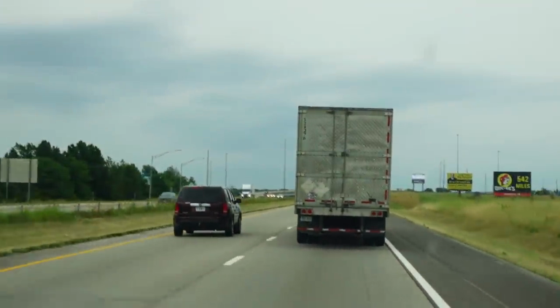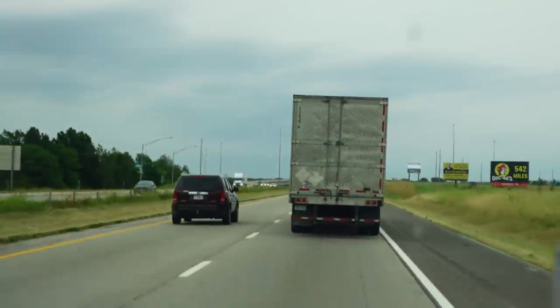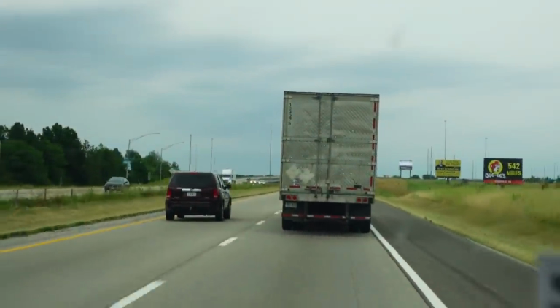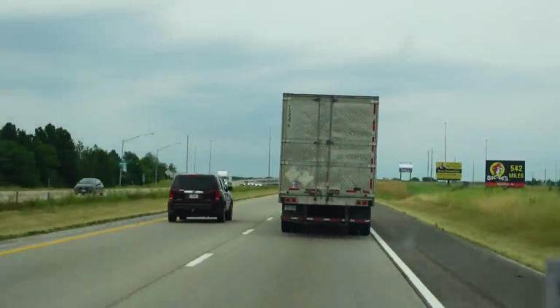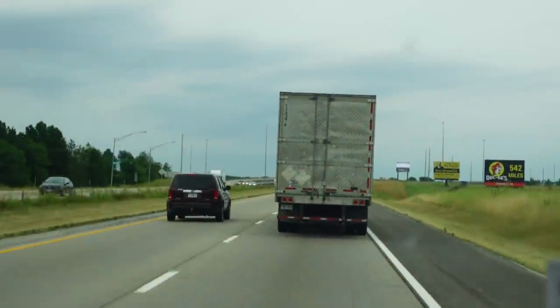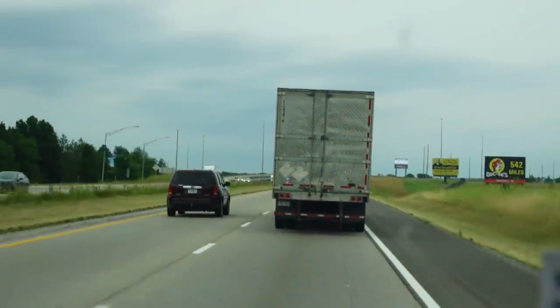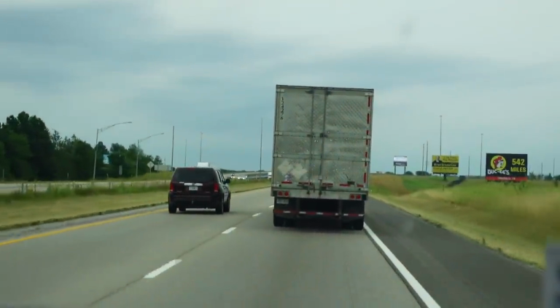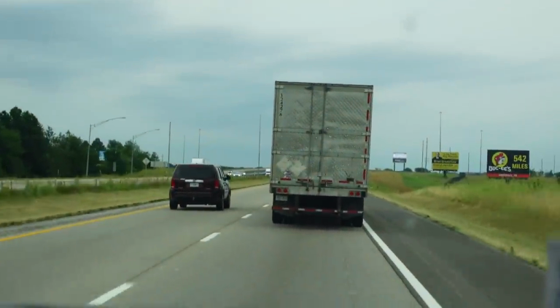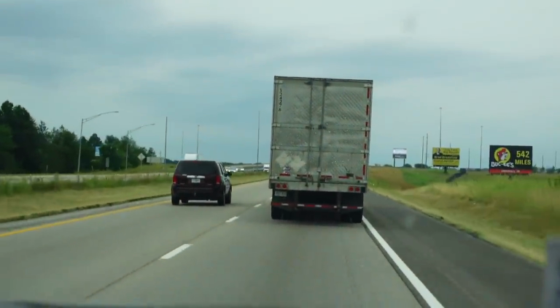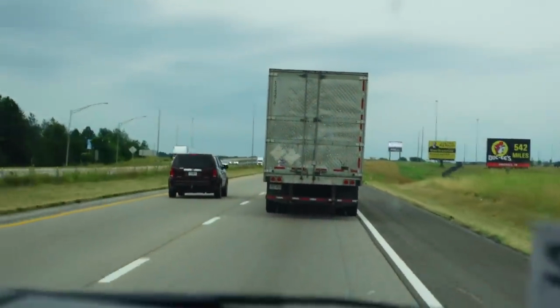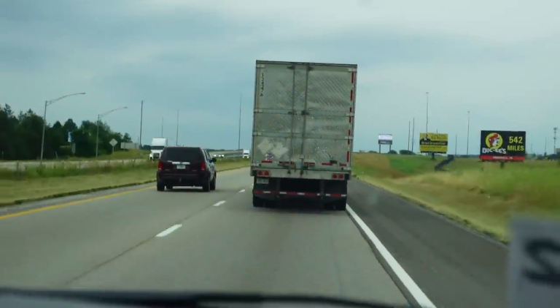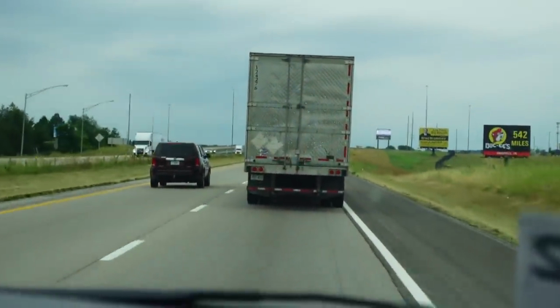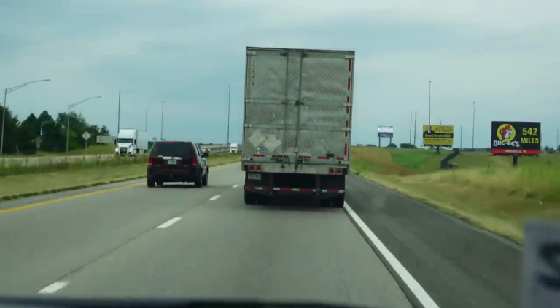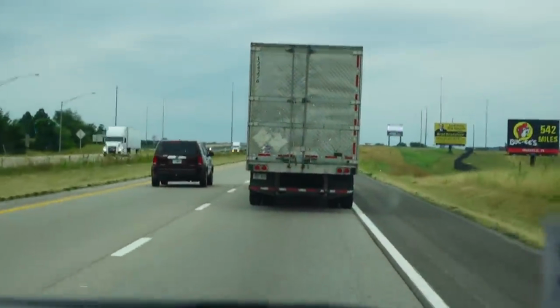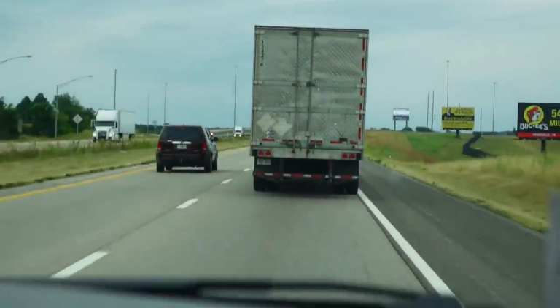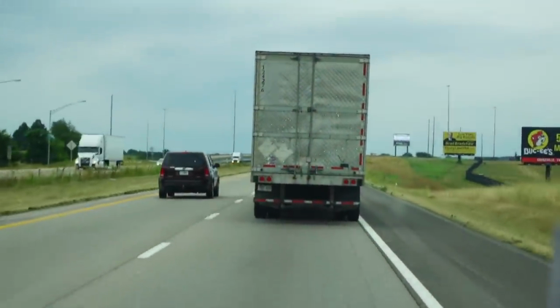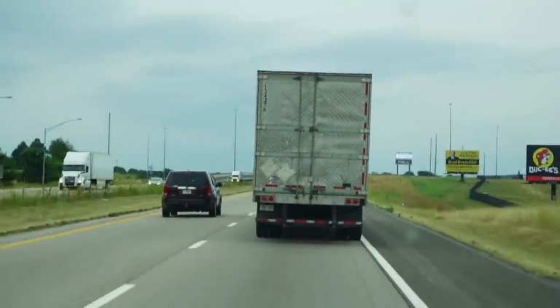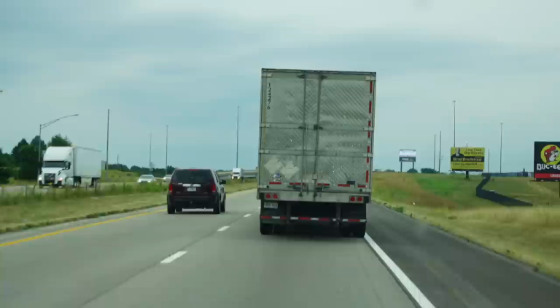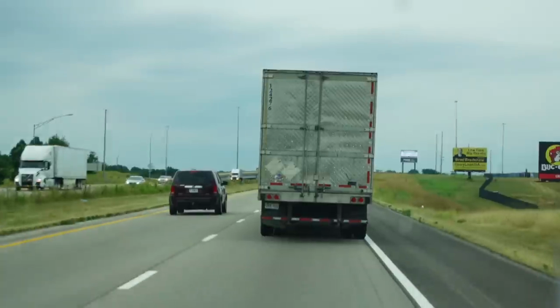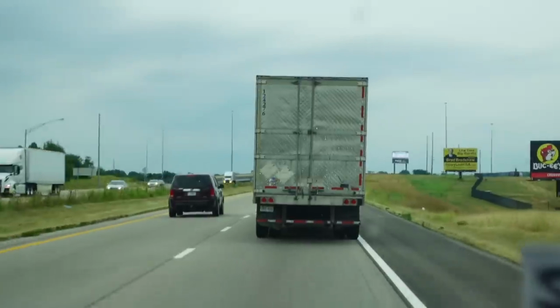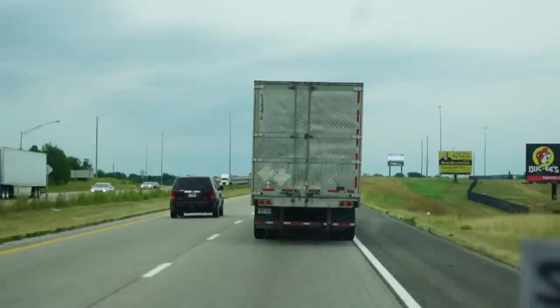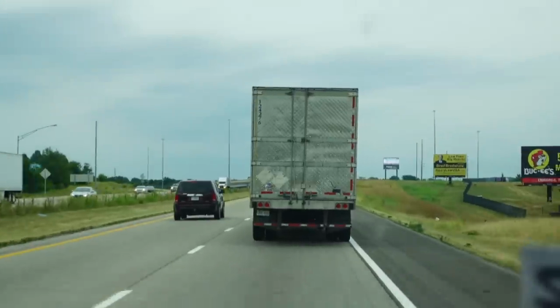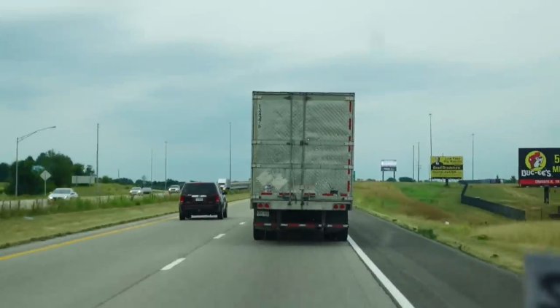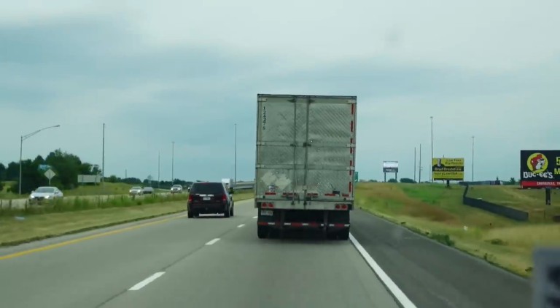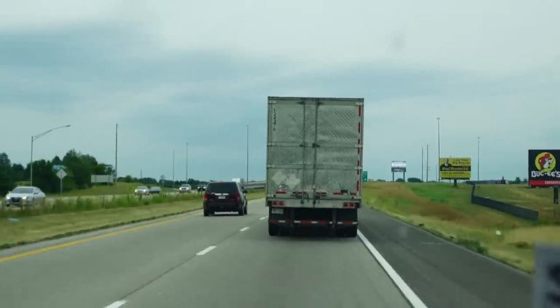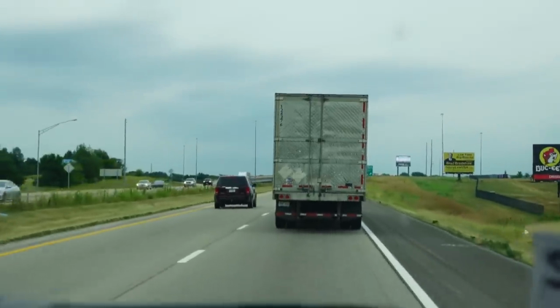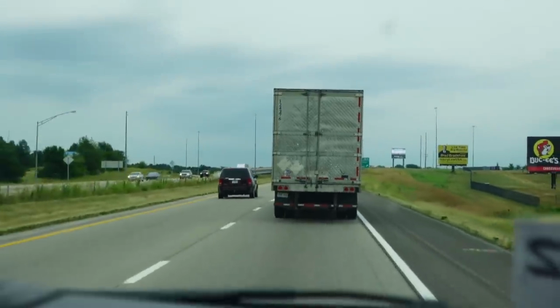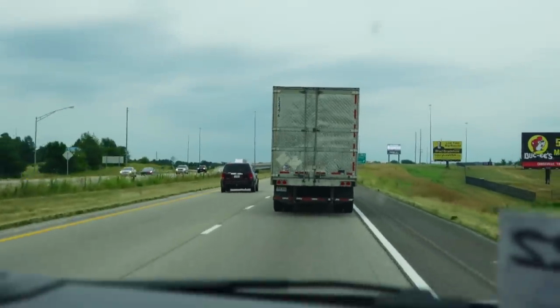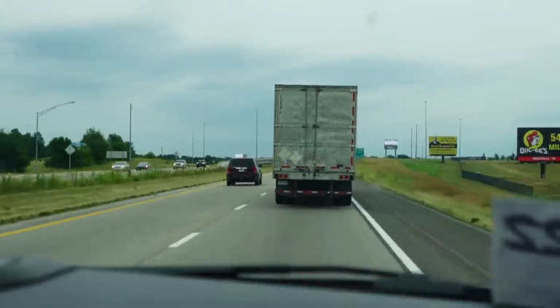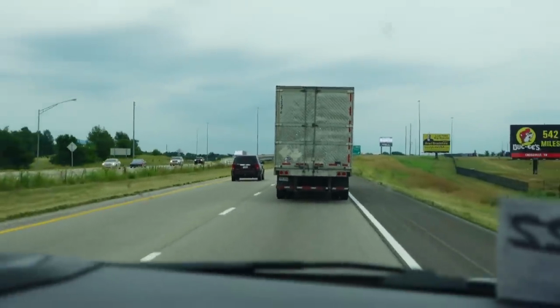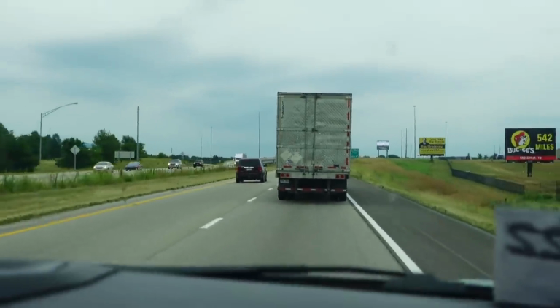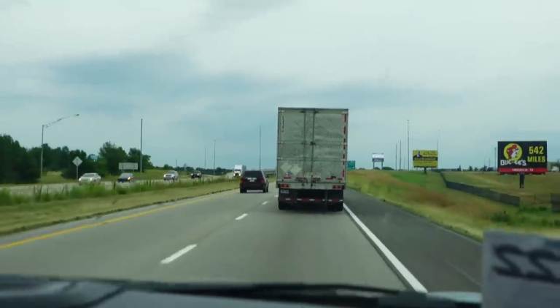Drafting could be a way to potentially gain back some energy — just get a bunch of rock chips and make the trucker angry.